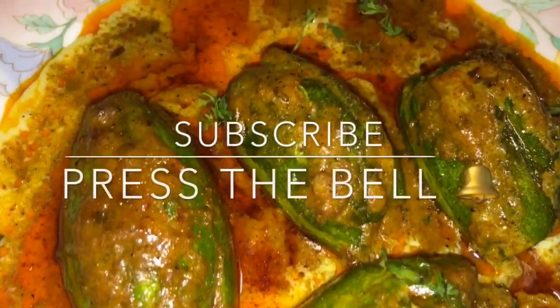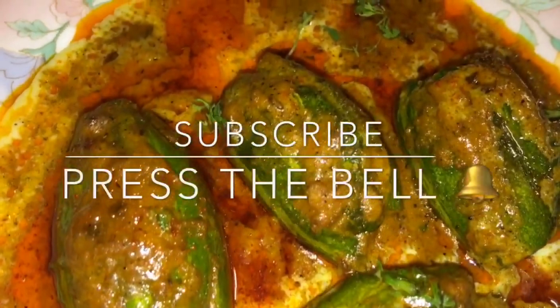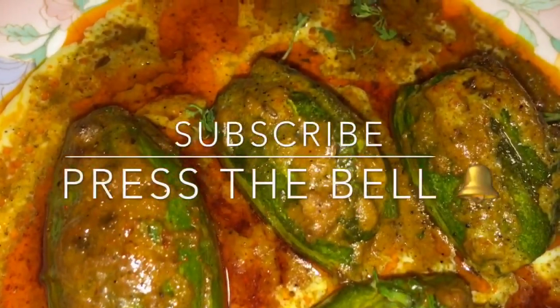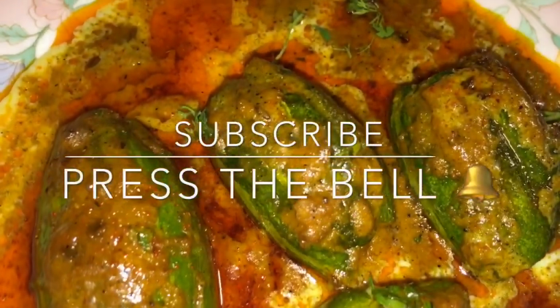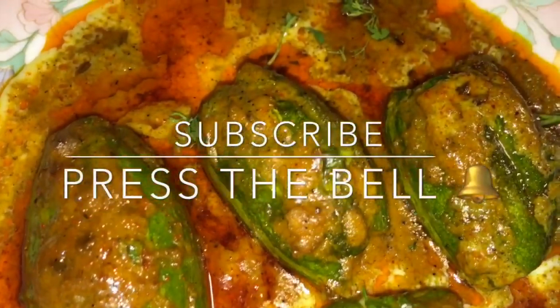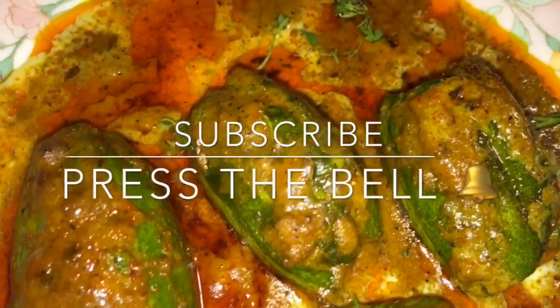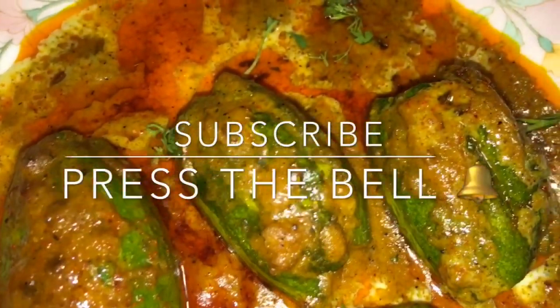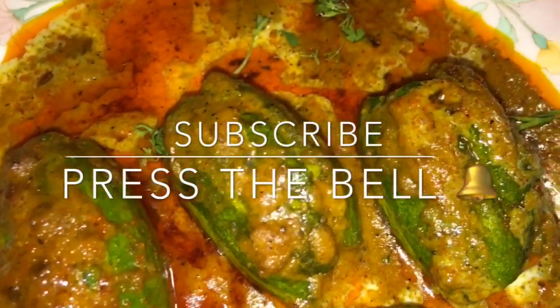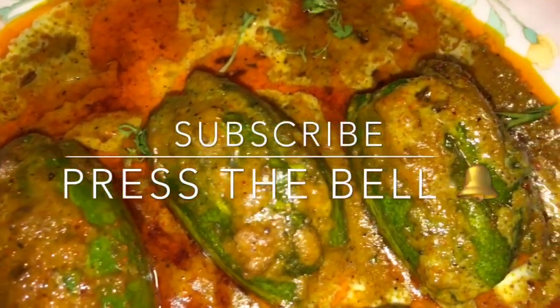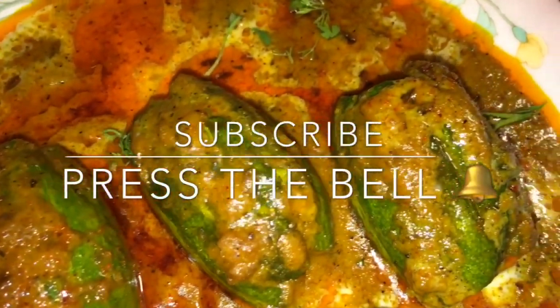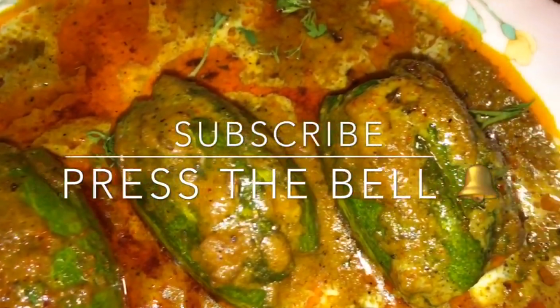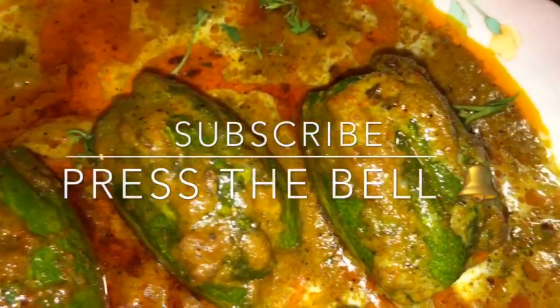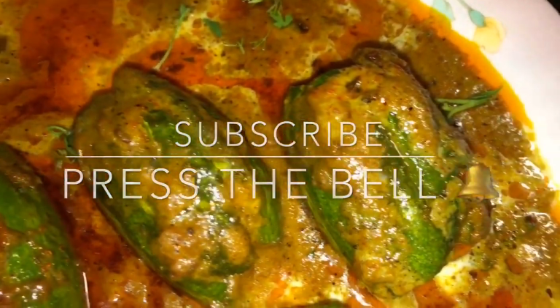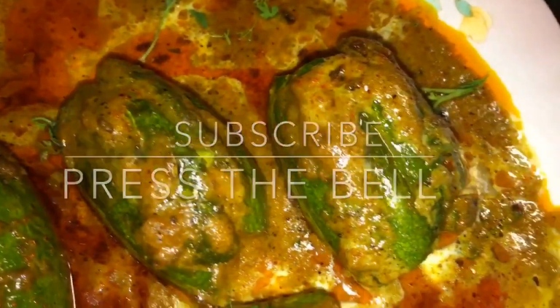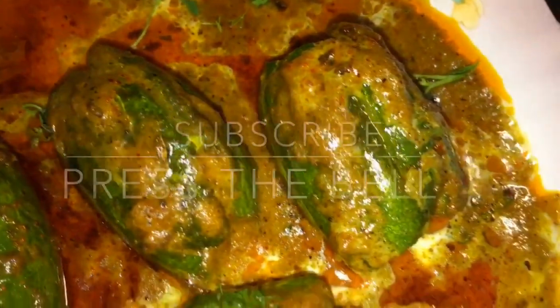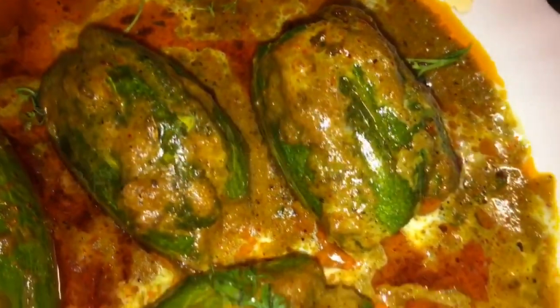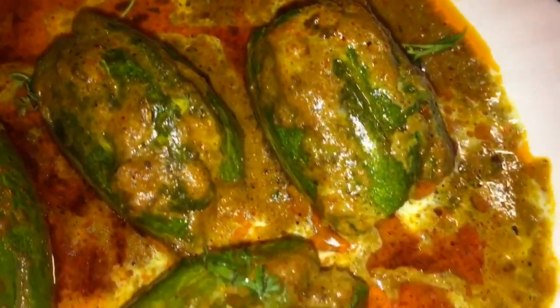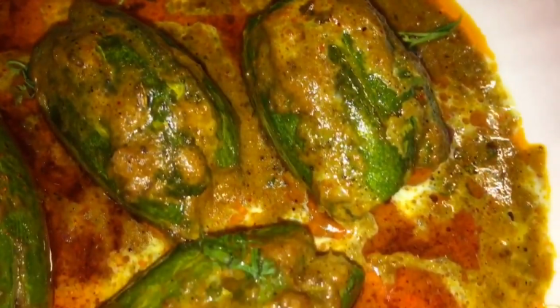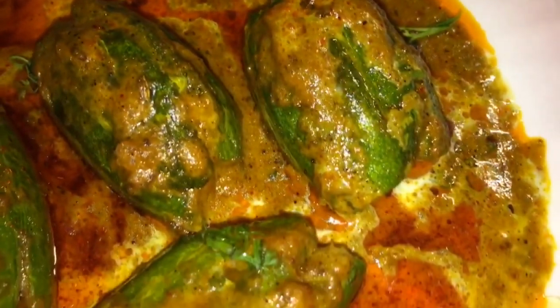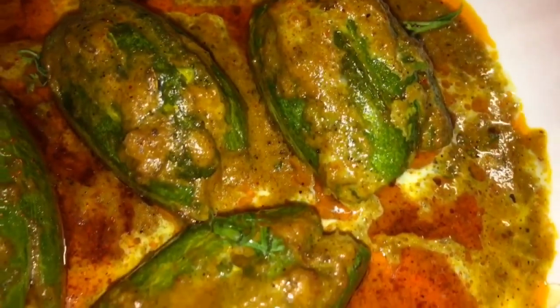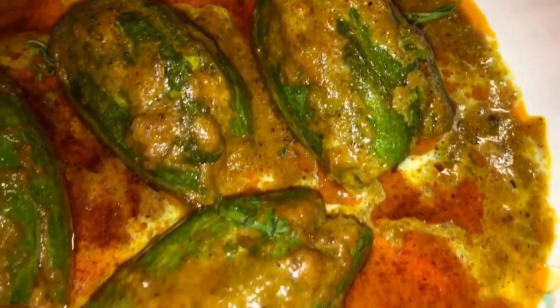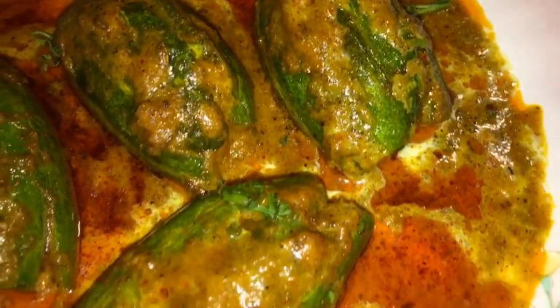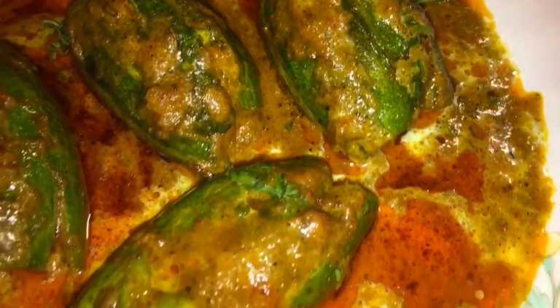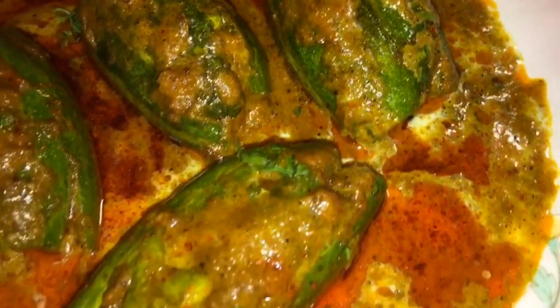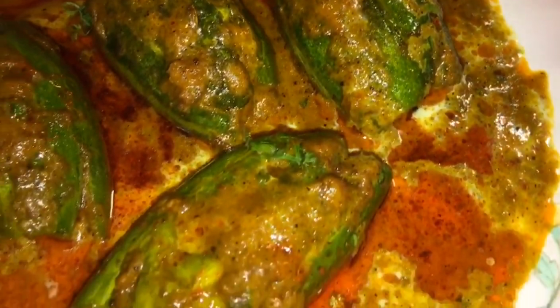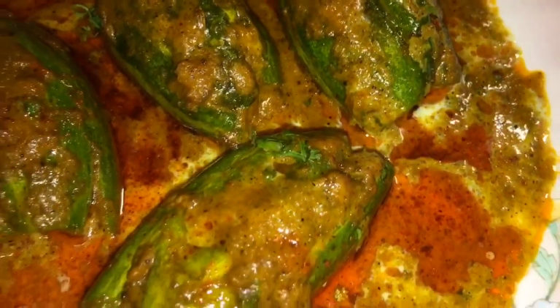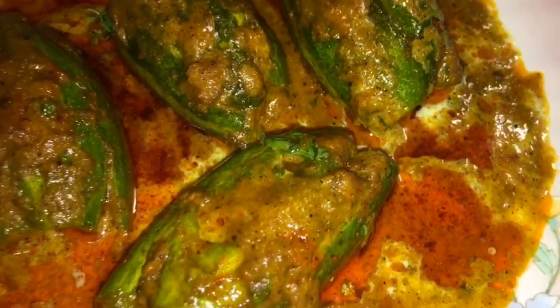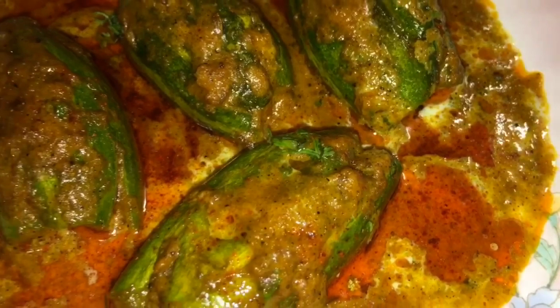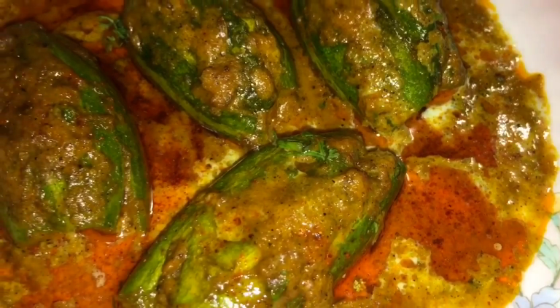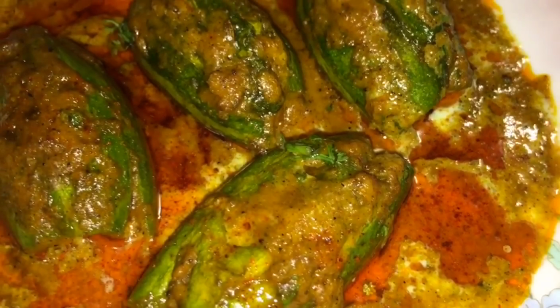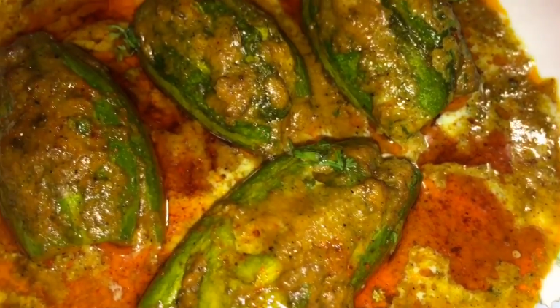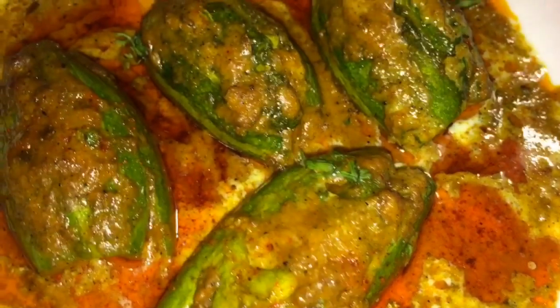Stay tuned for more recipes and please subscribe to my channel.